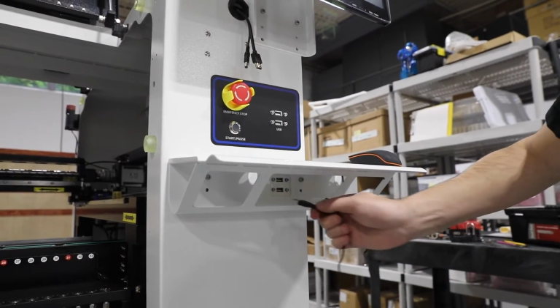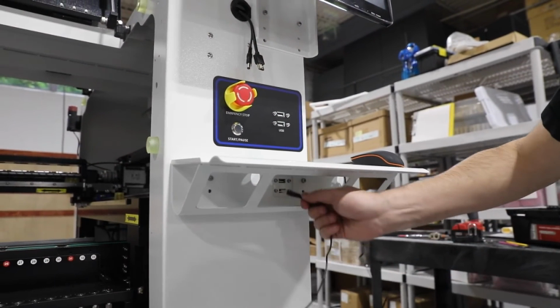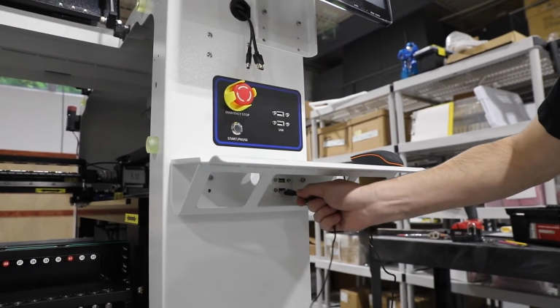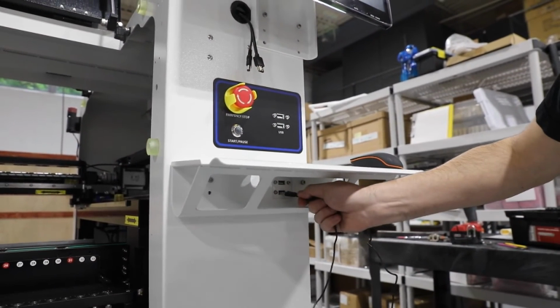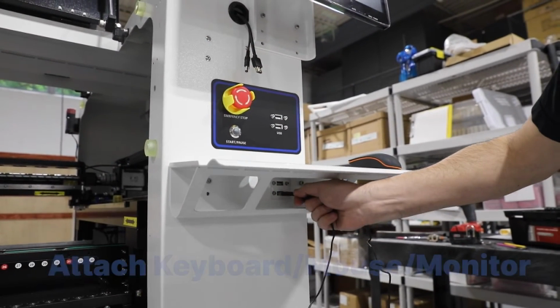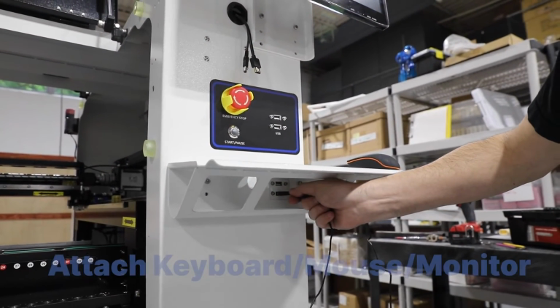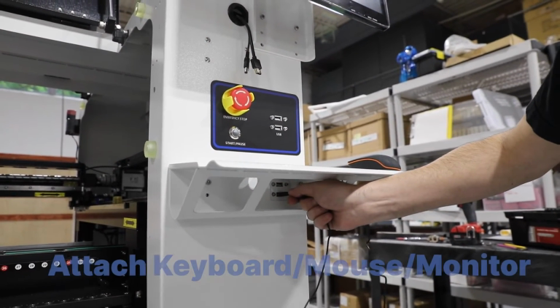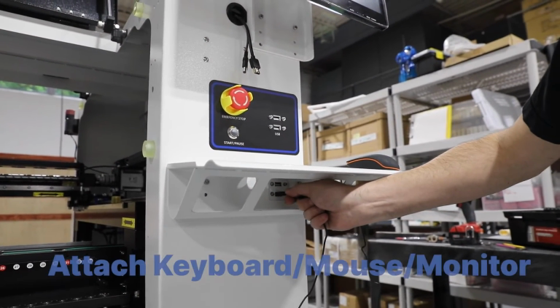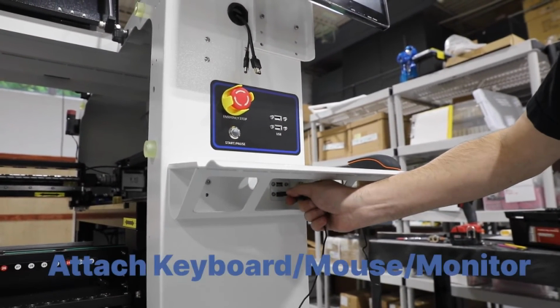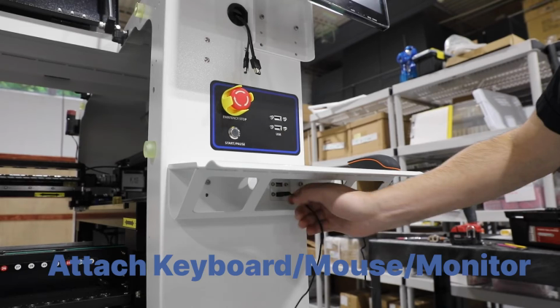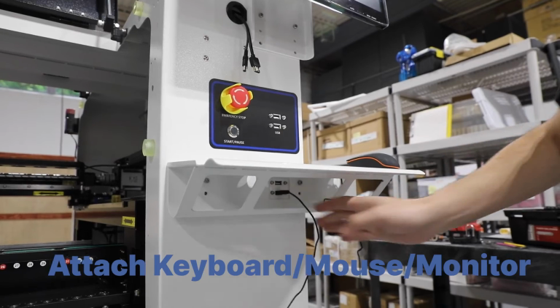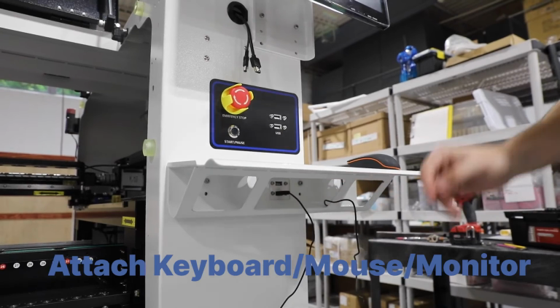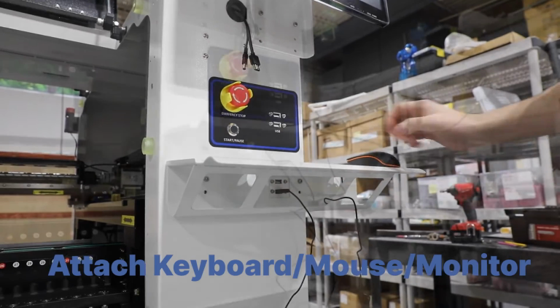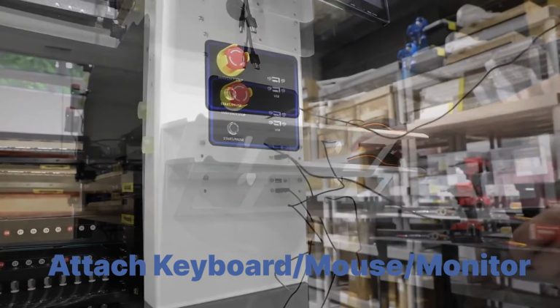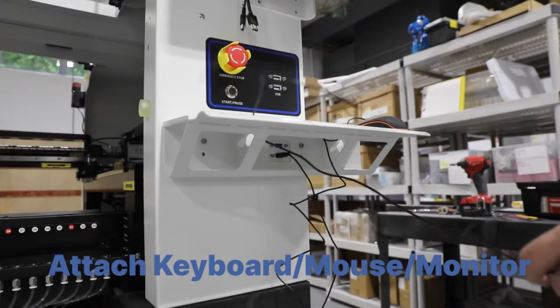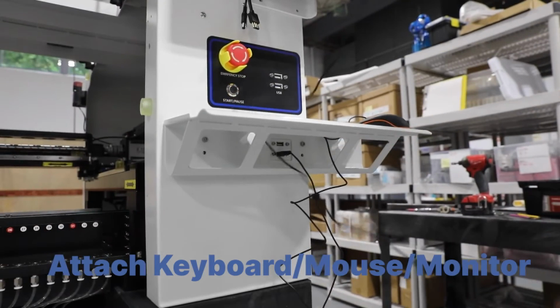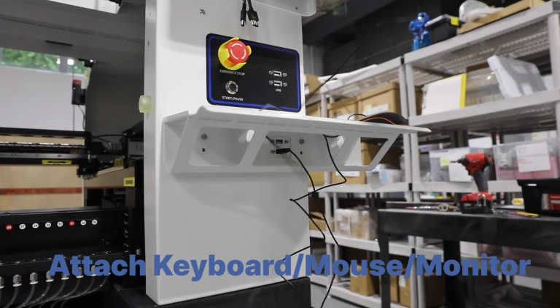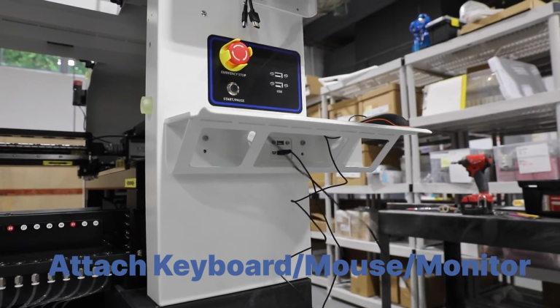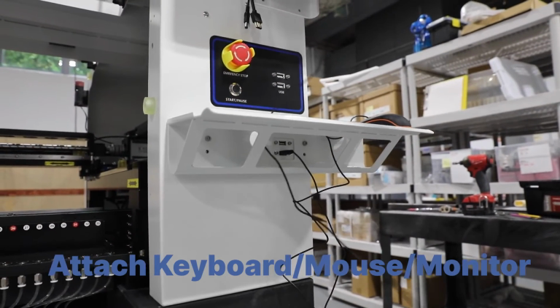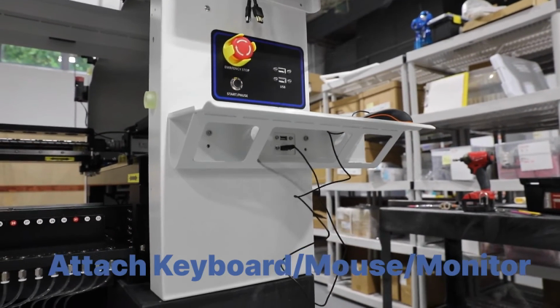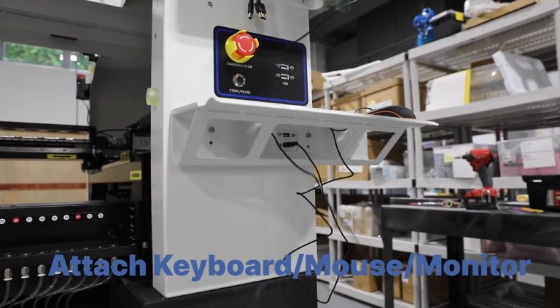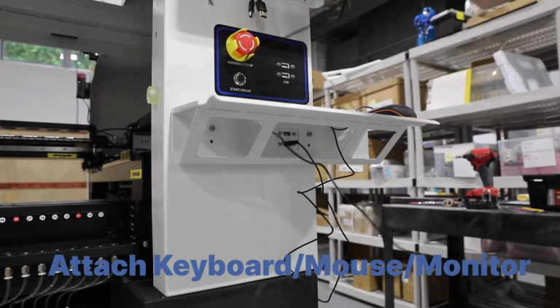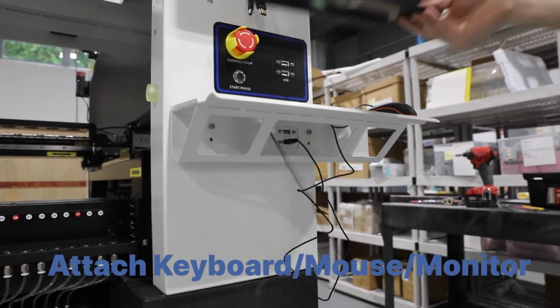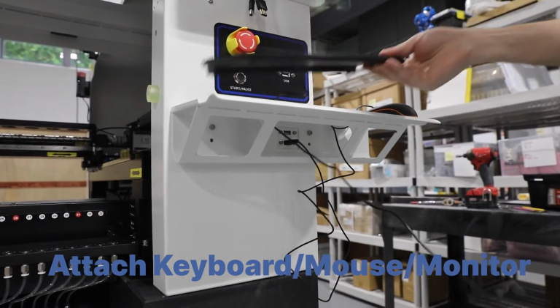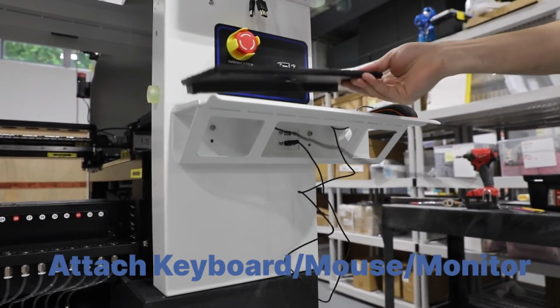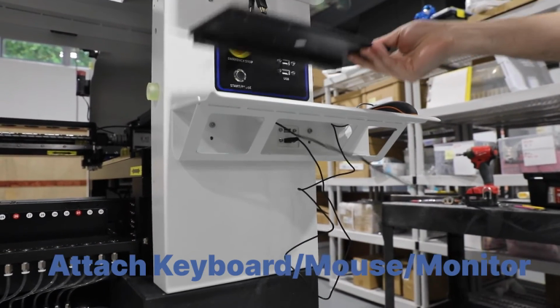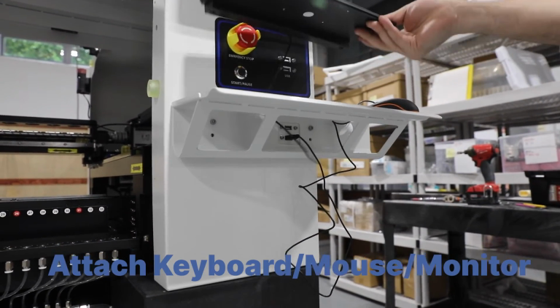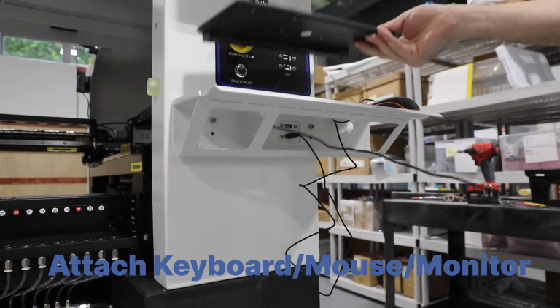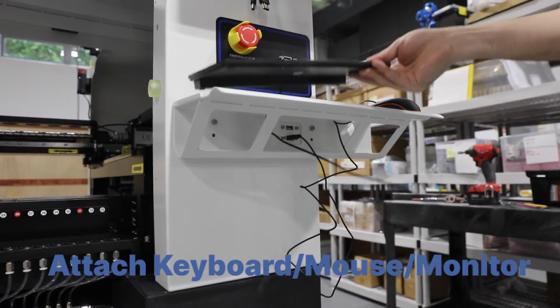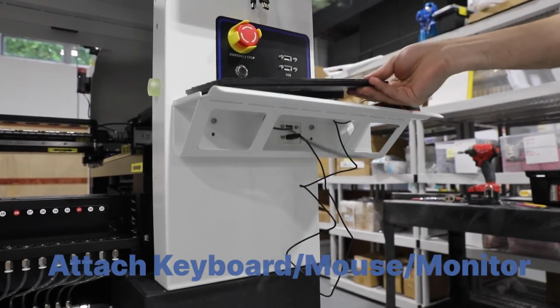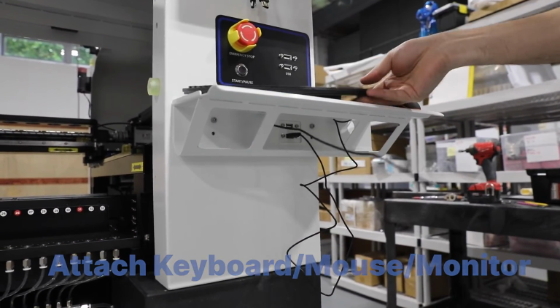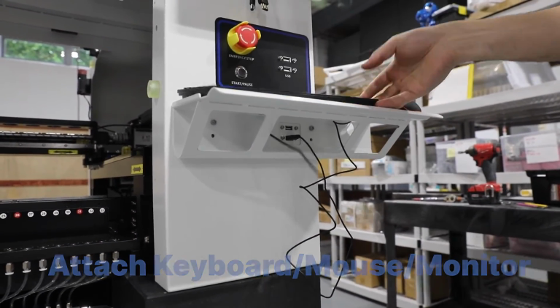The keyboard and mouse plug into the USB ports on the front of the machine, while the monitor is connected by the cables located on the front of the machine.